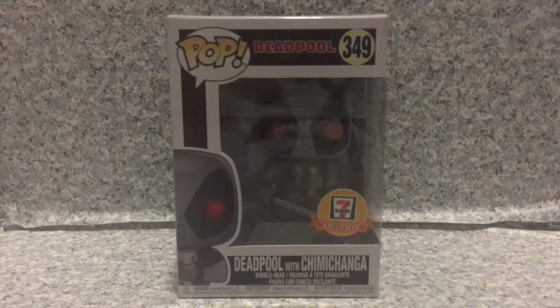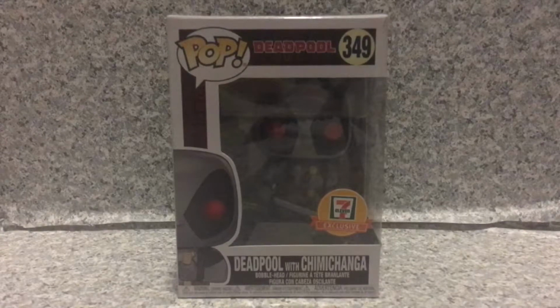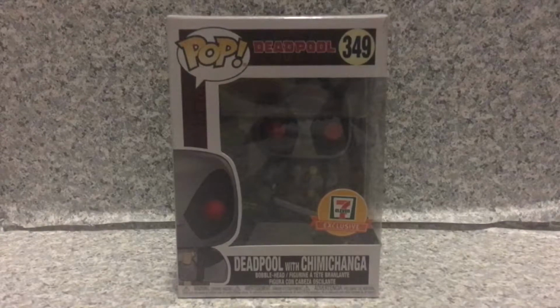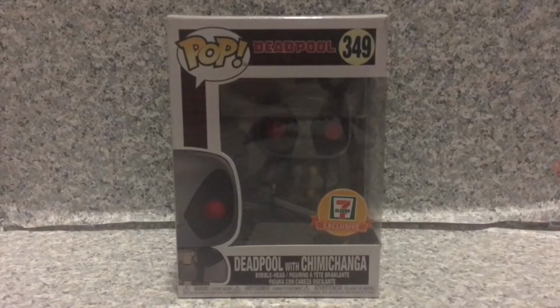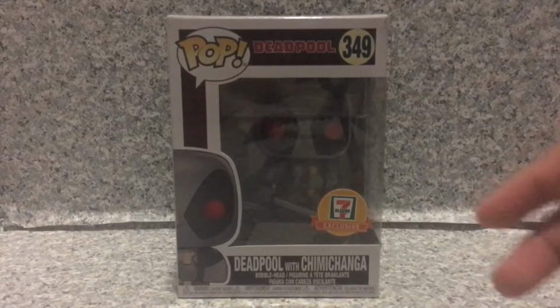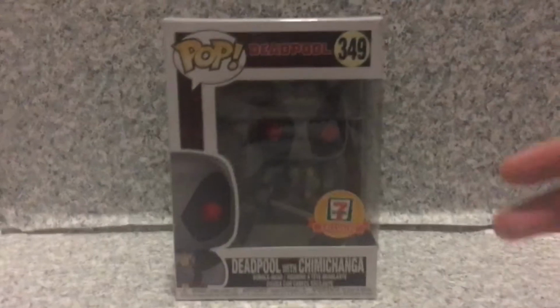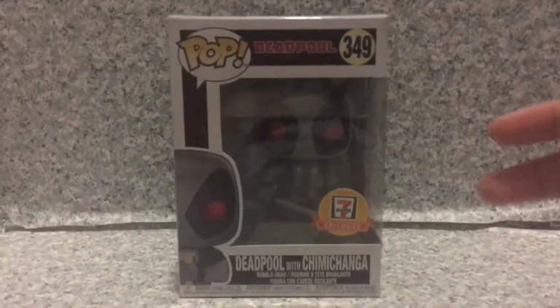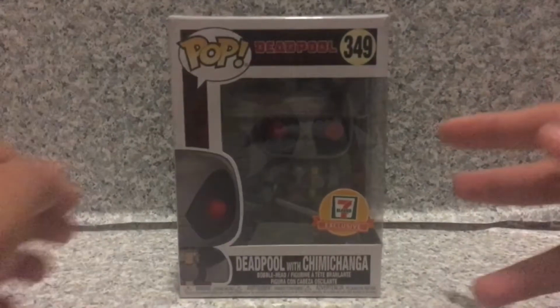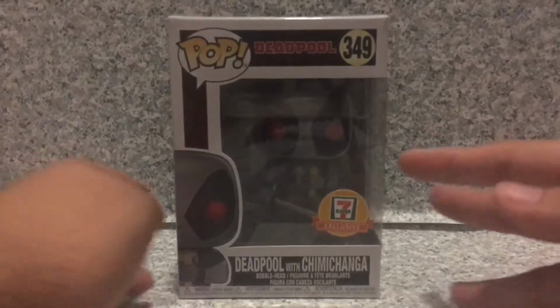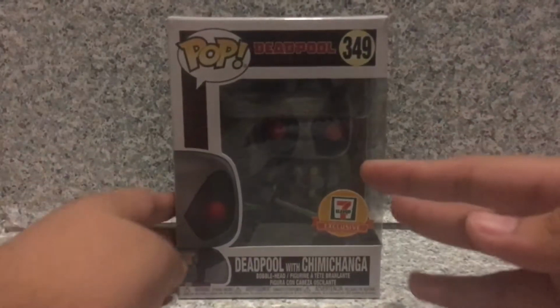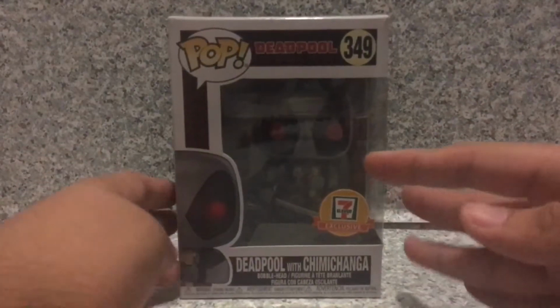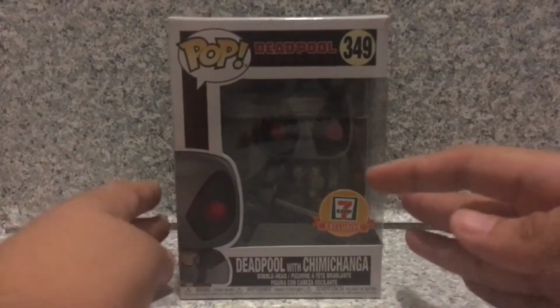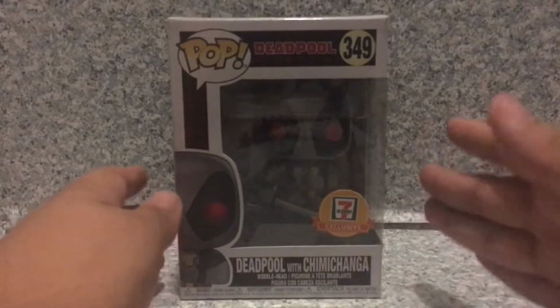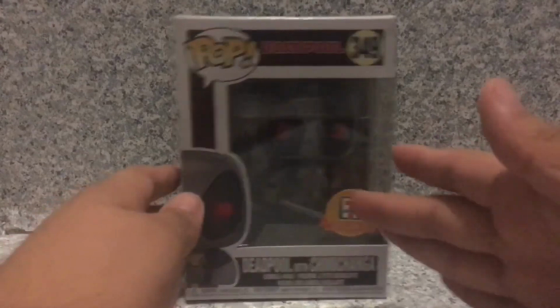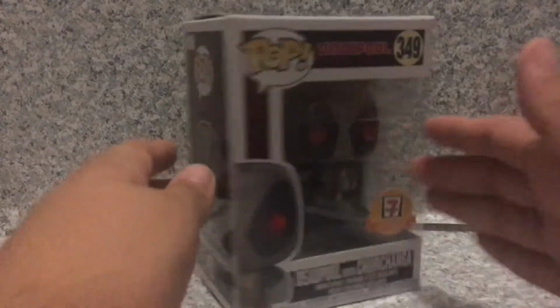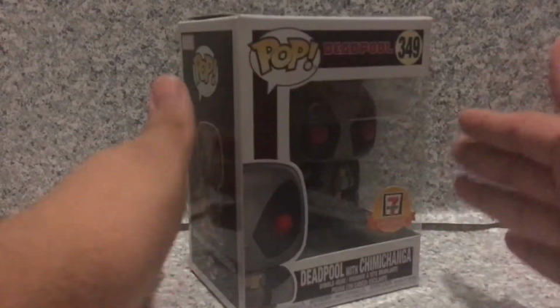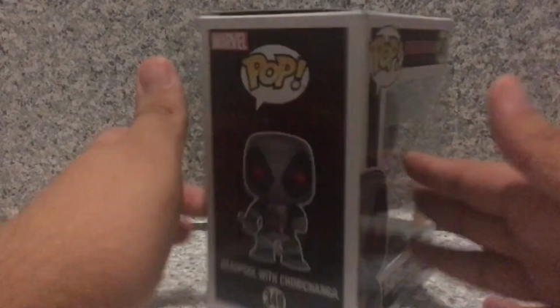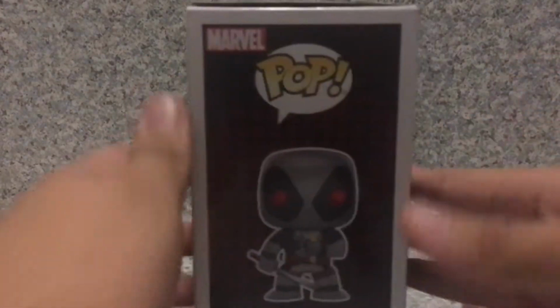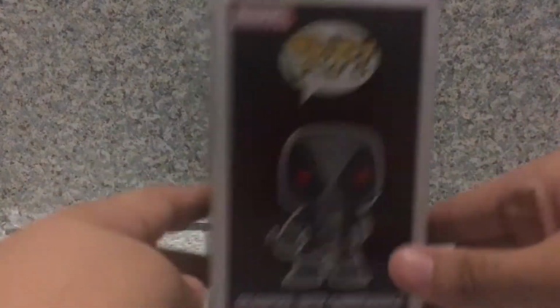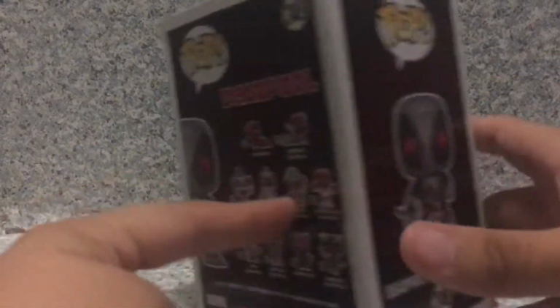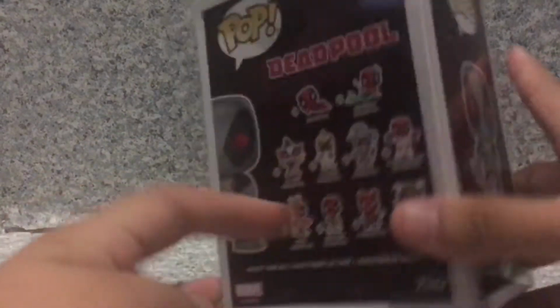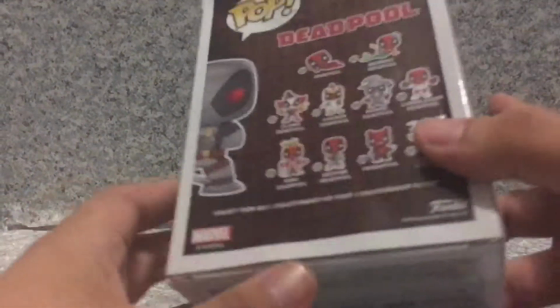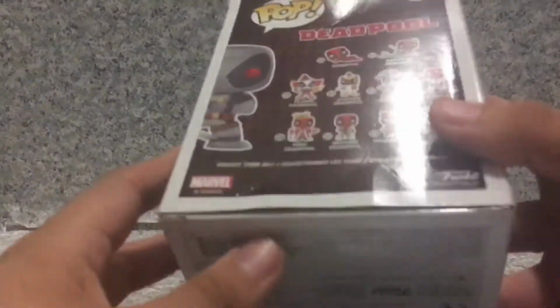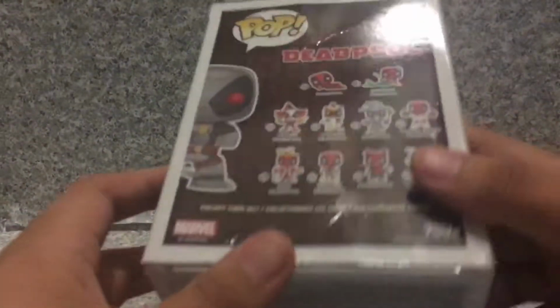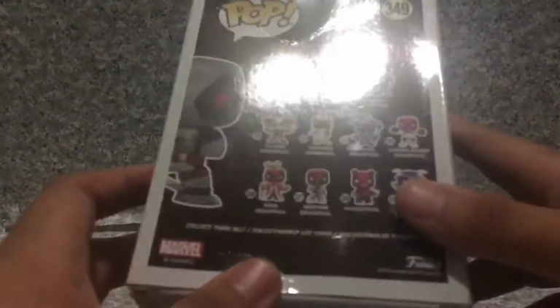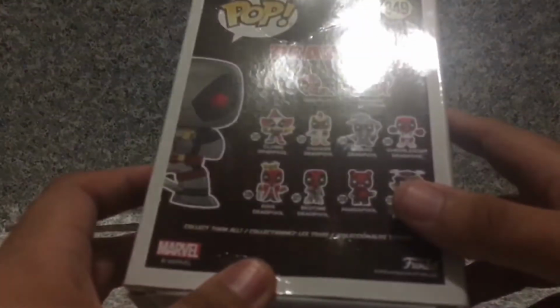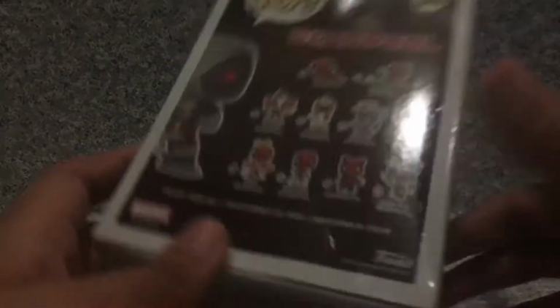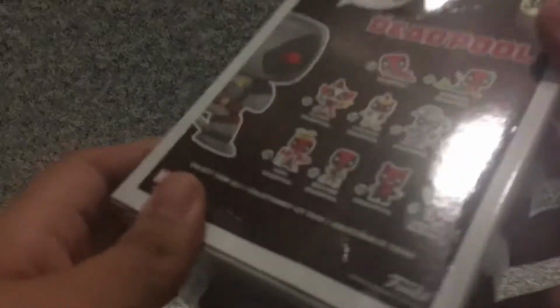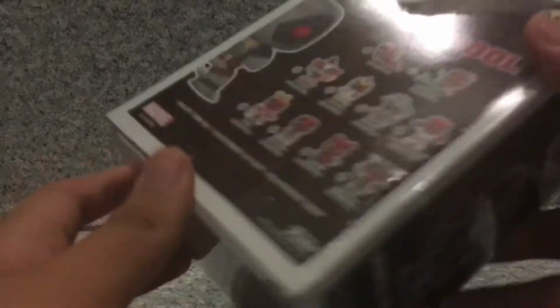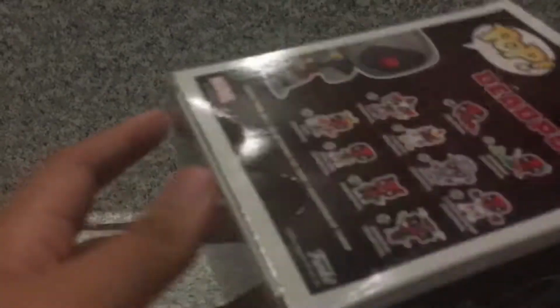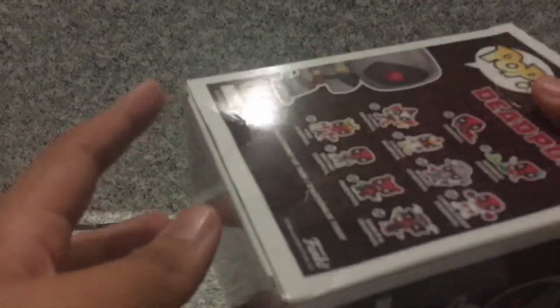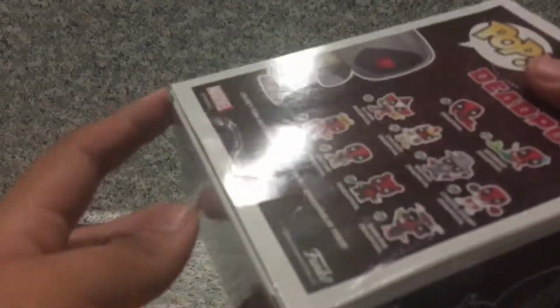Now take a look at the packaging. You see it's just the usual Deadpool box here, so that's about it.